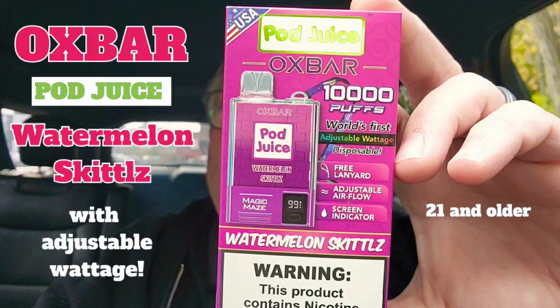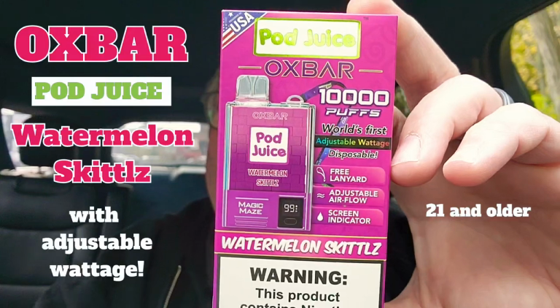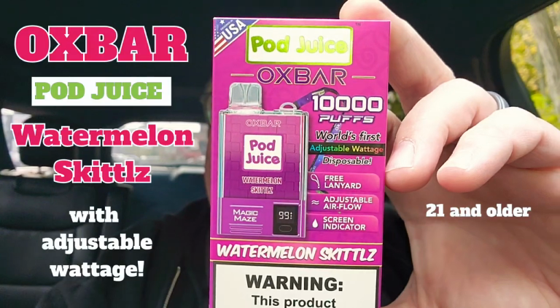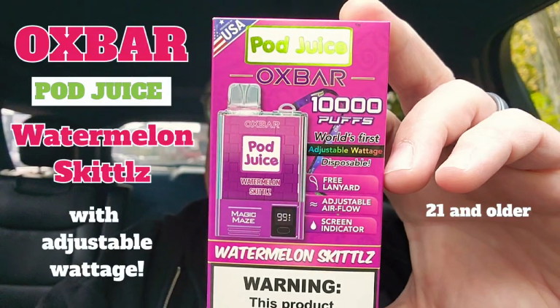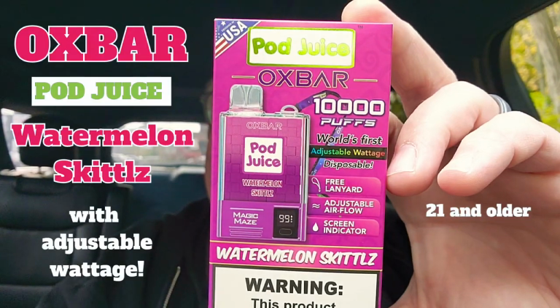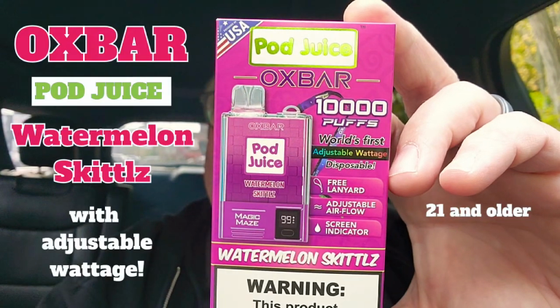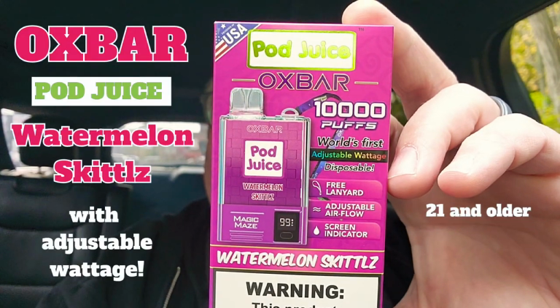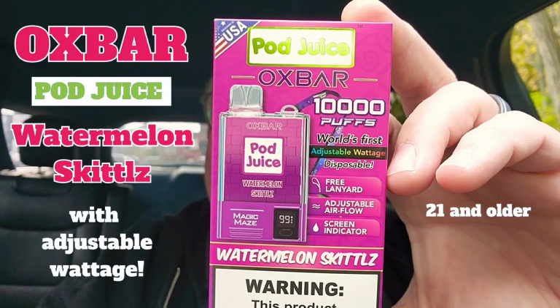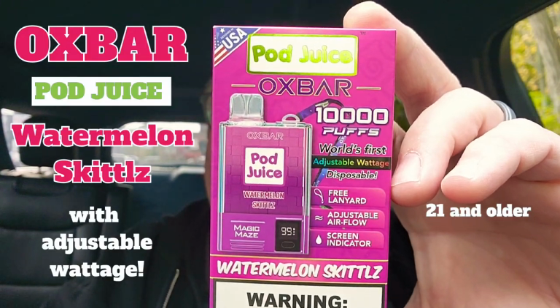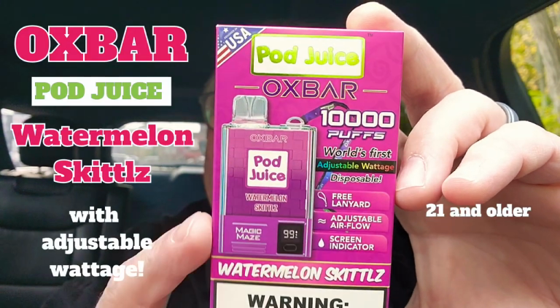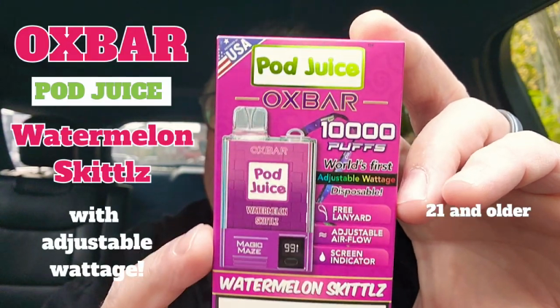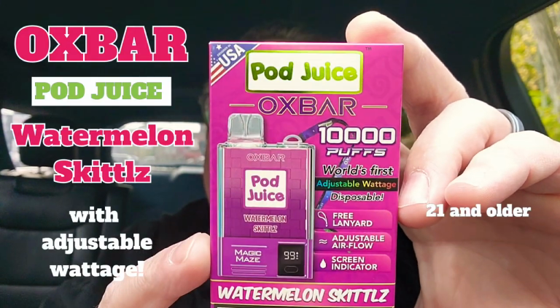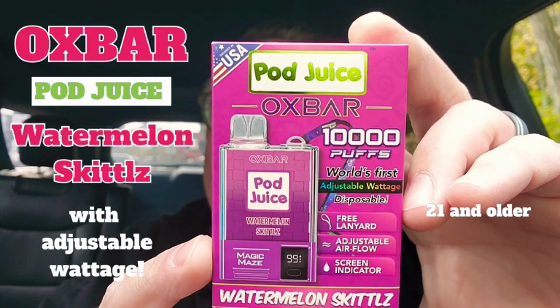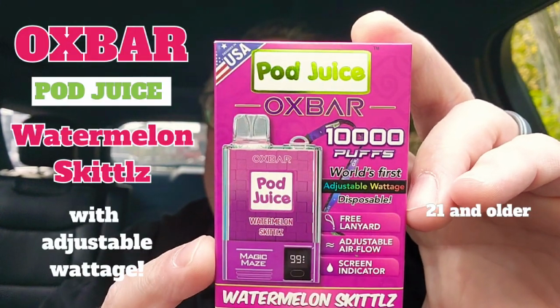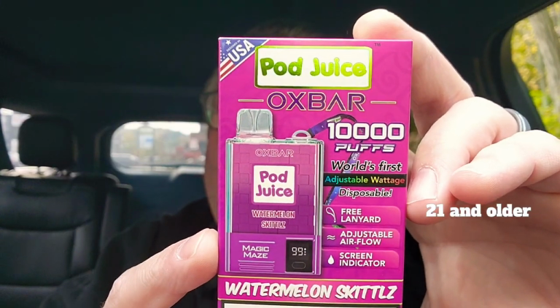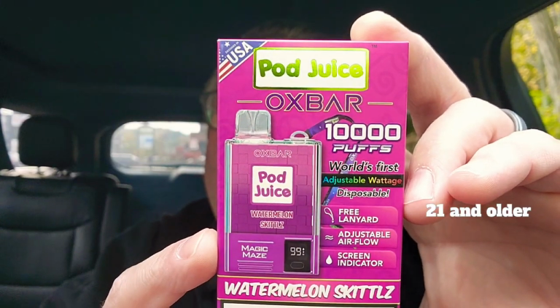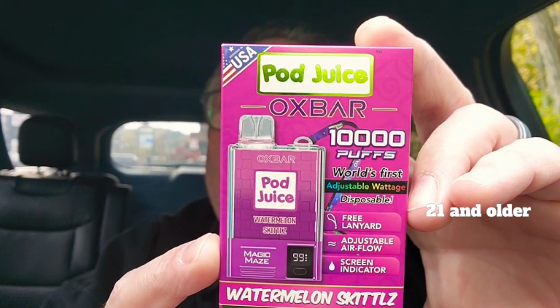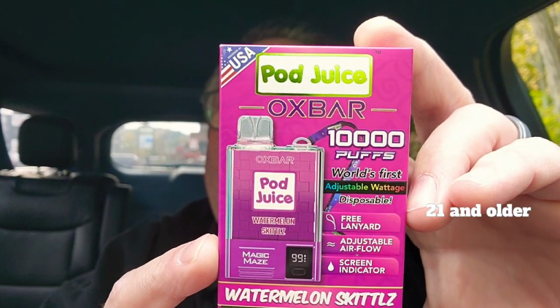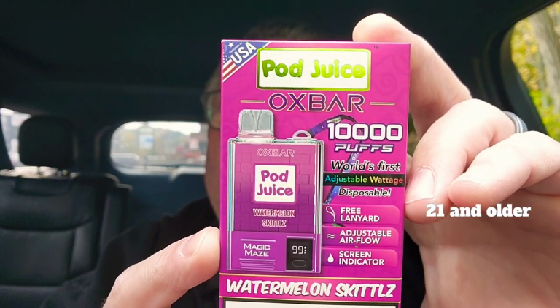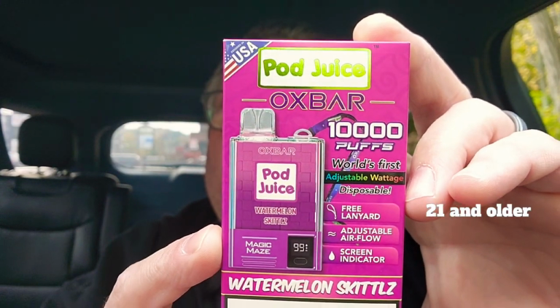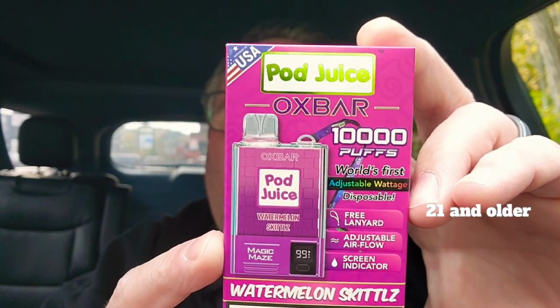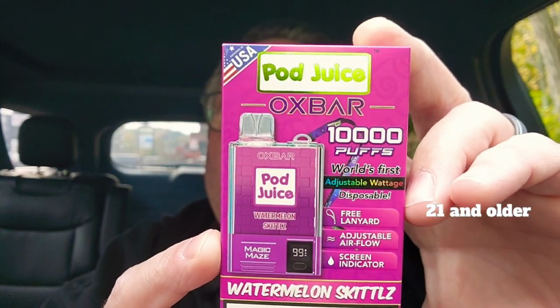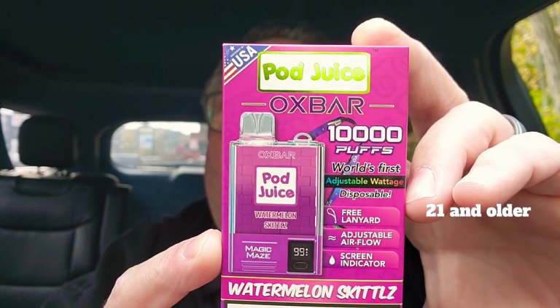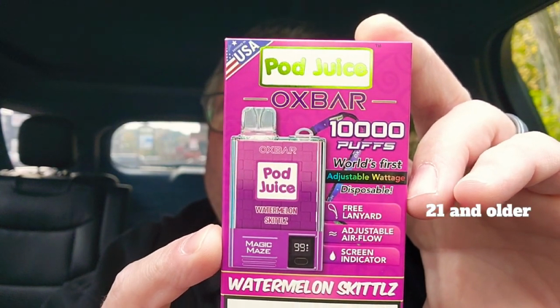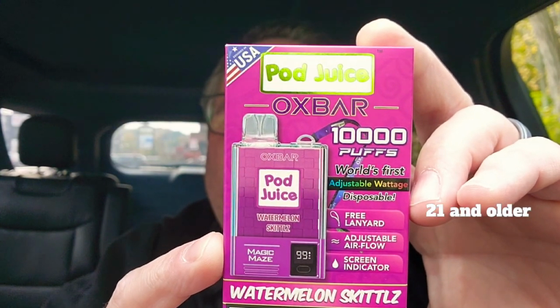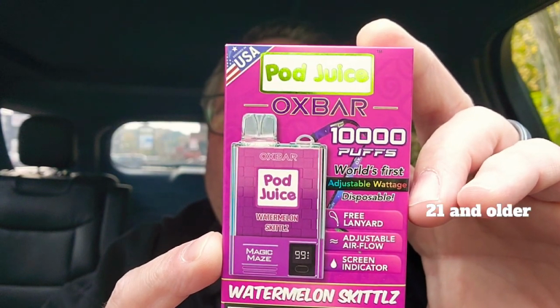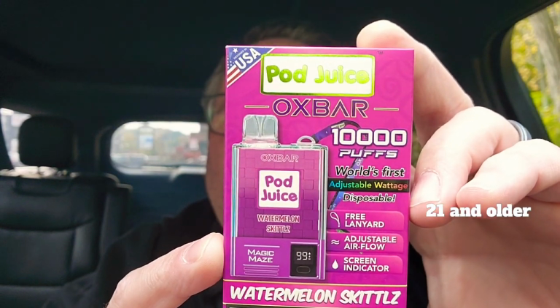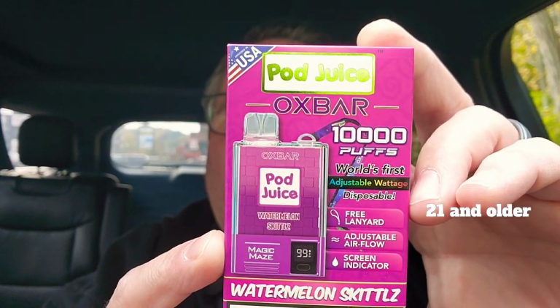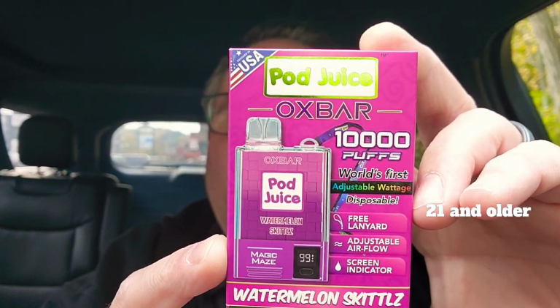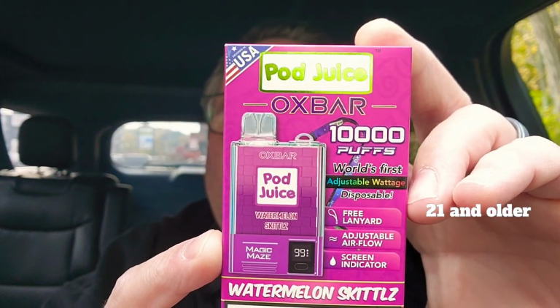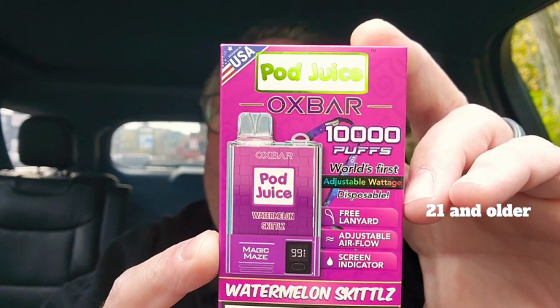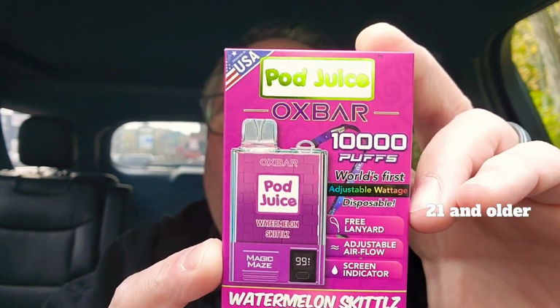Hey, what's going on? We got a new one. This is Oxbar's new product.